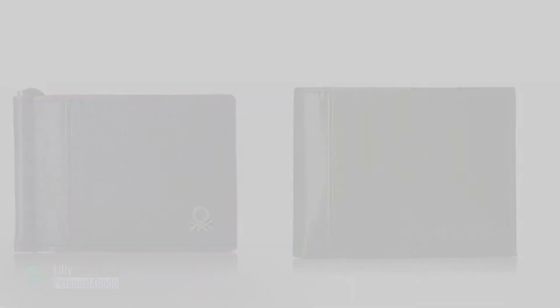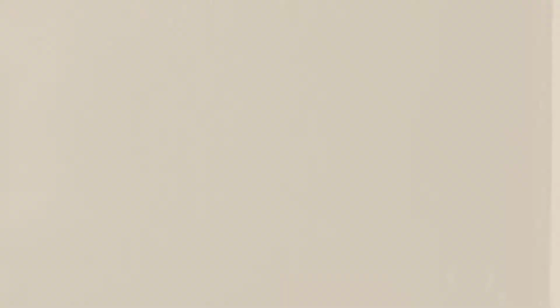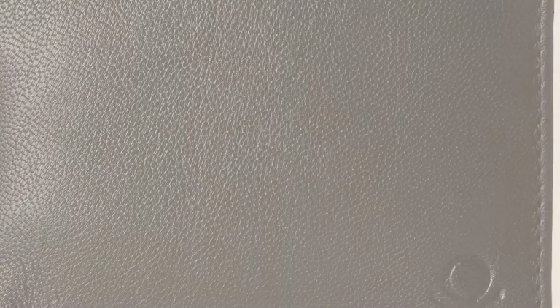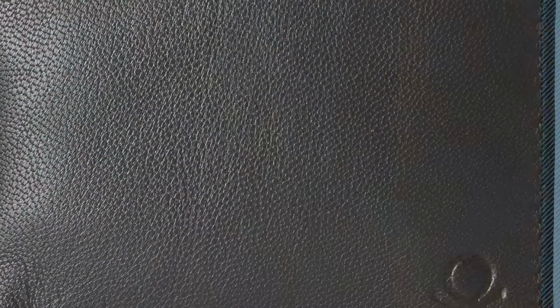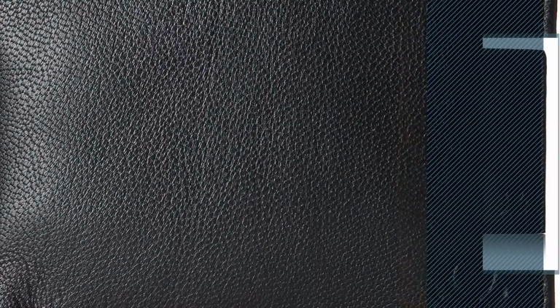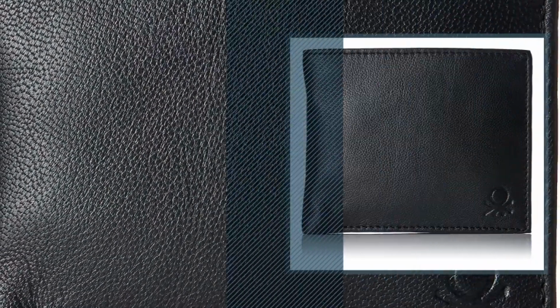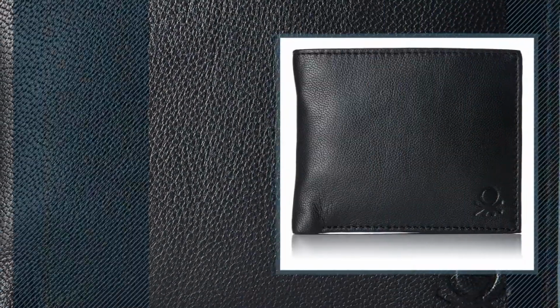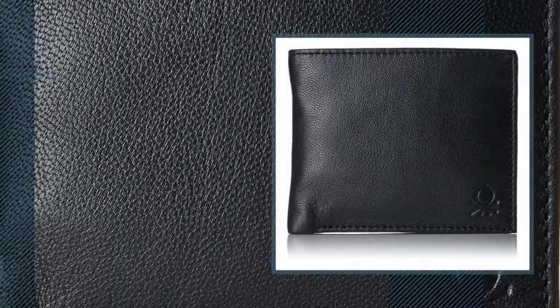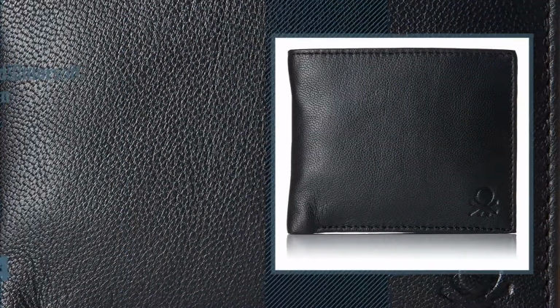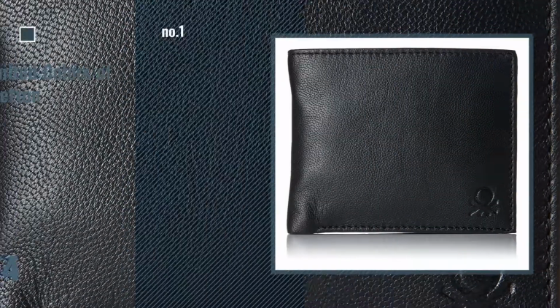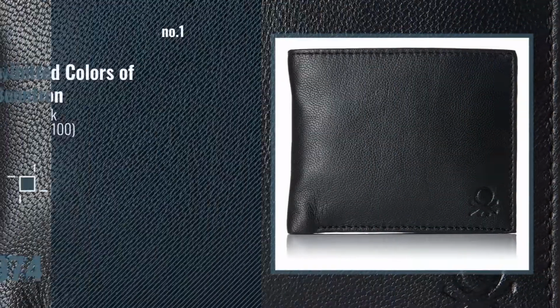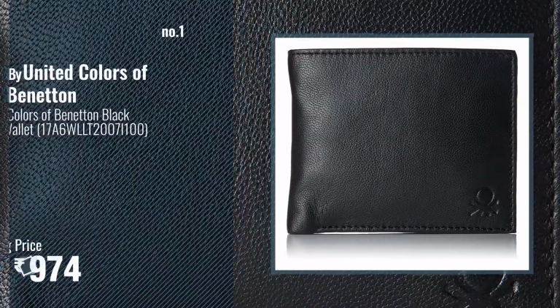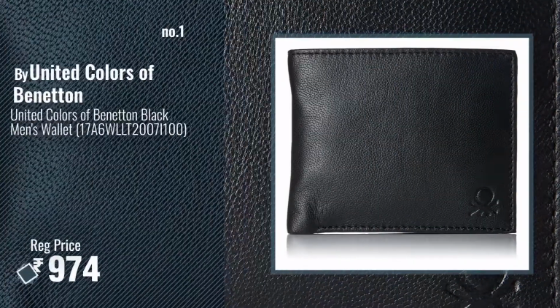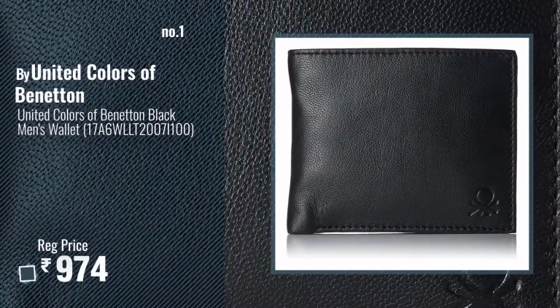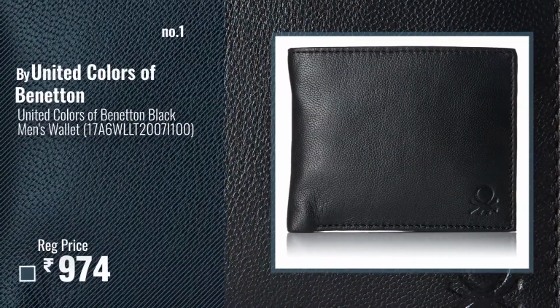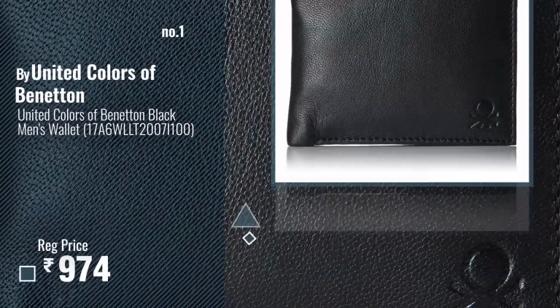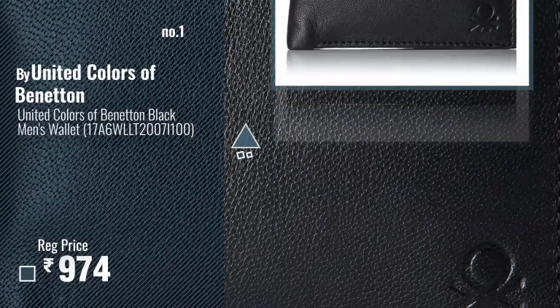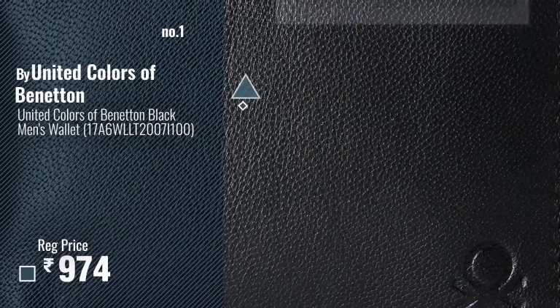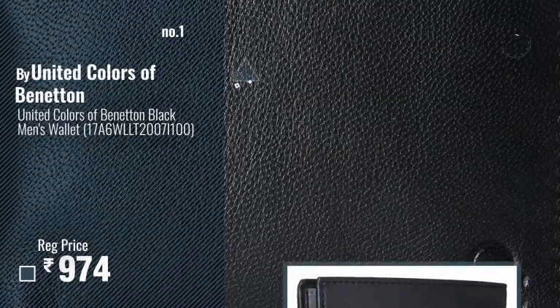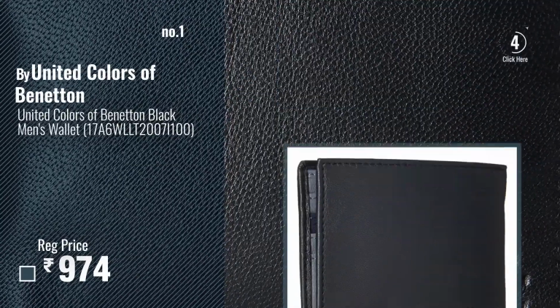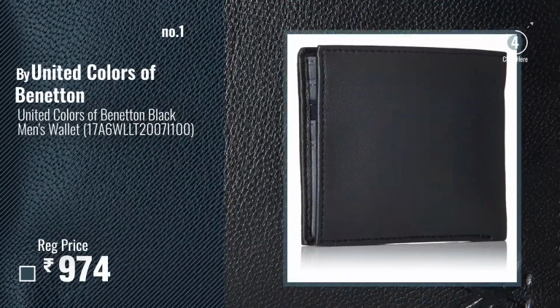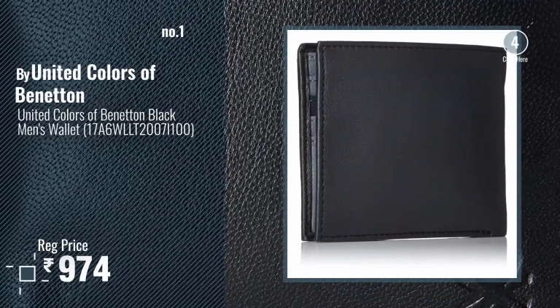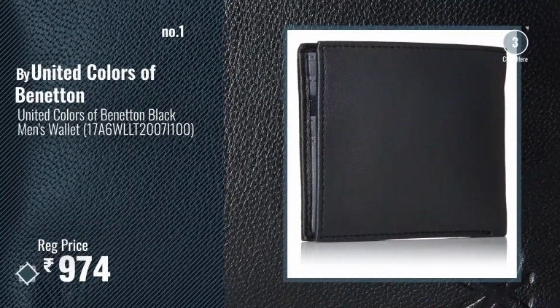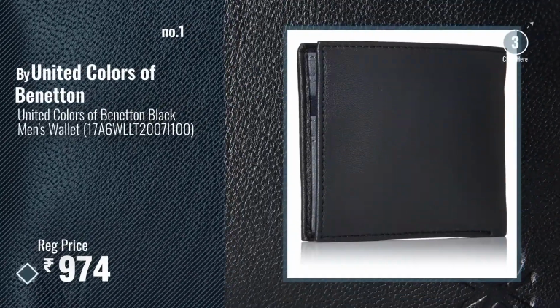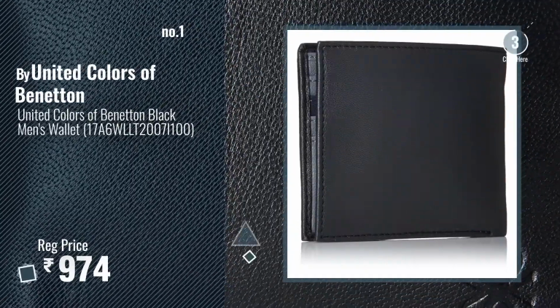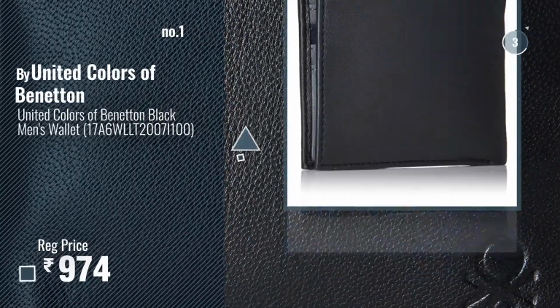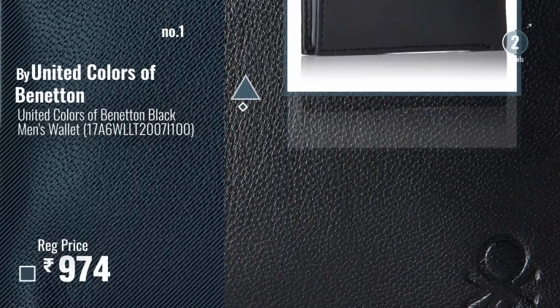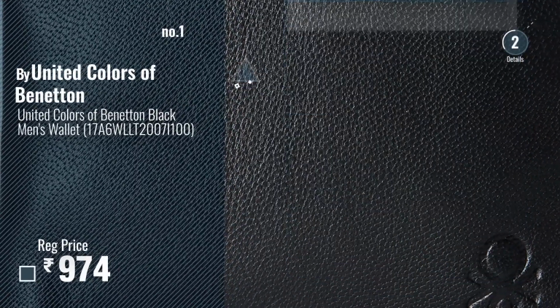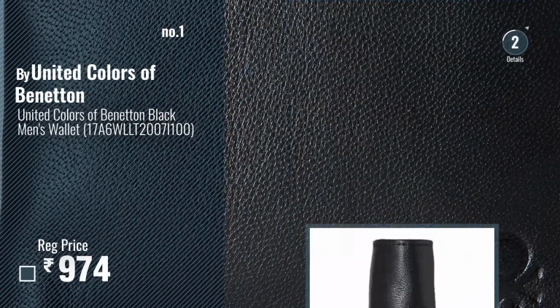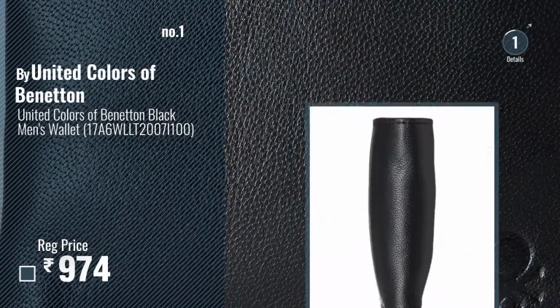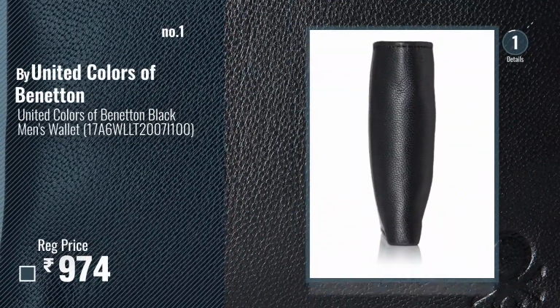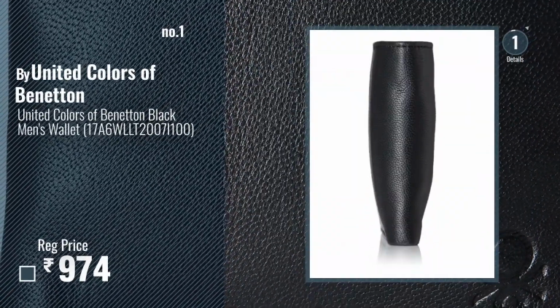Number 1. Most Popular, by United Colors of Benetton. Watch this video, choose your favorite.